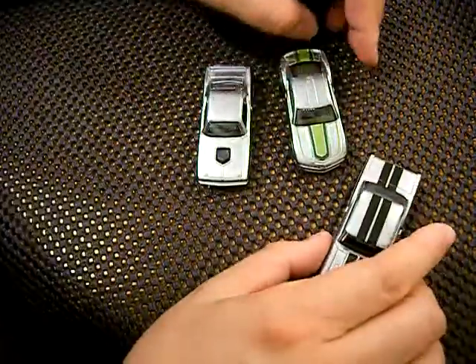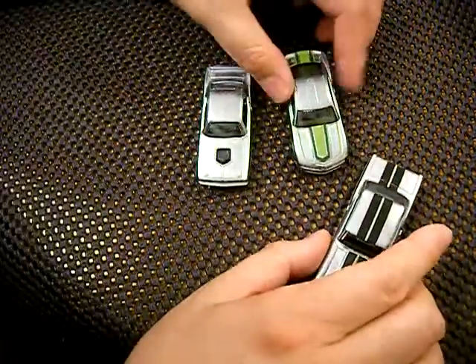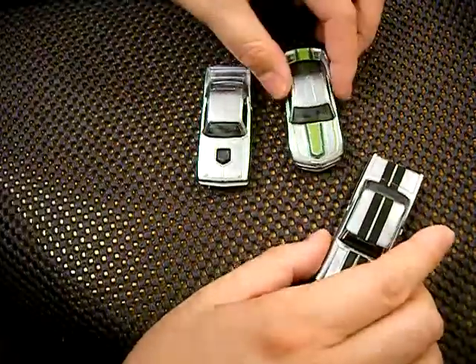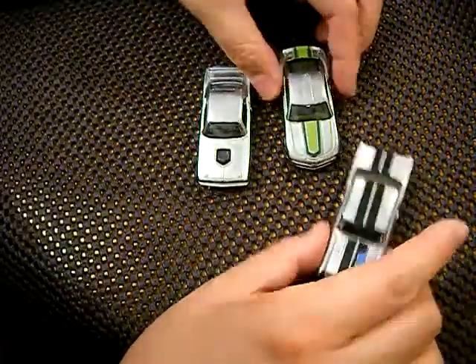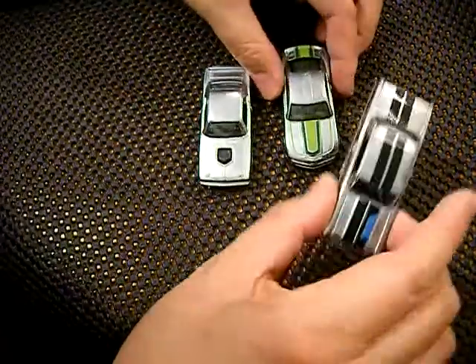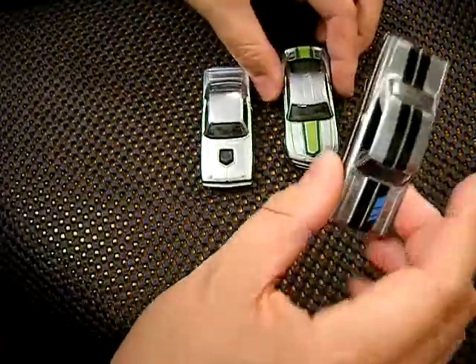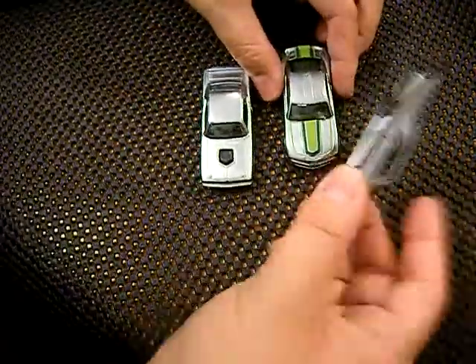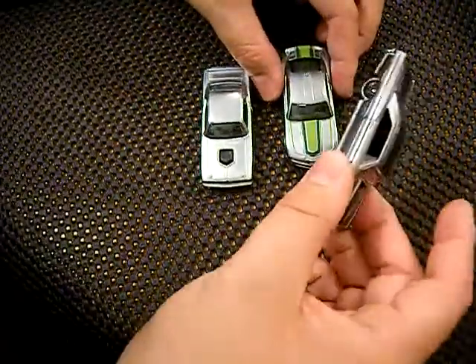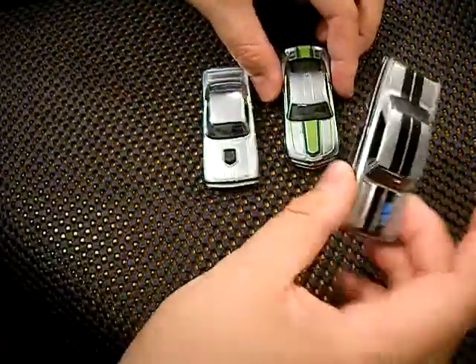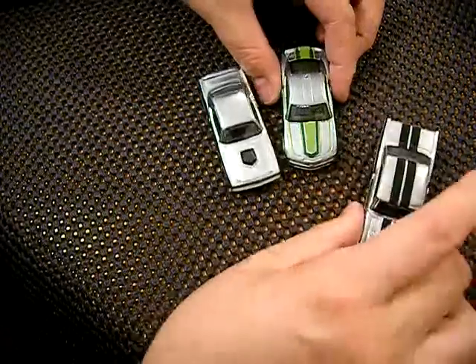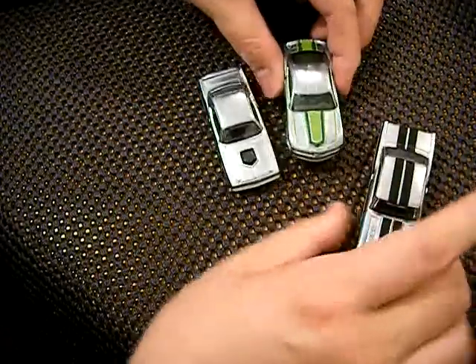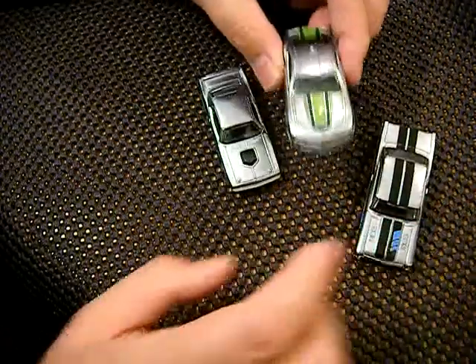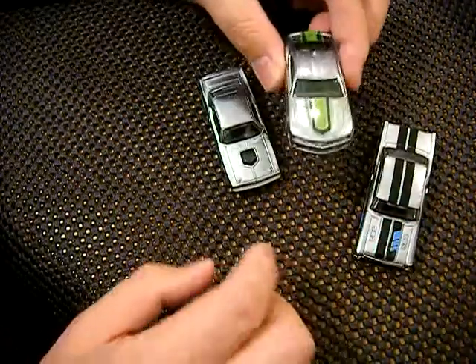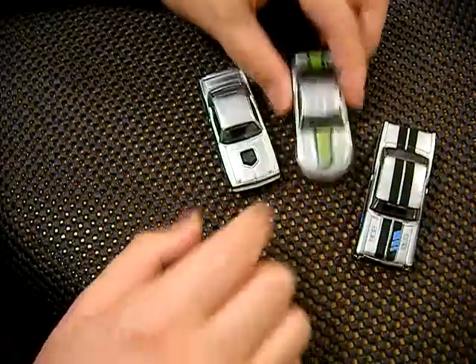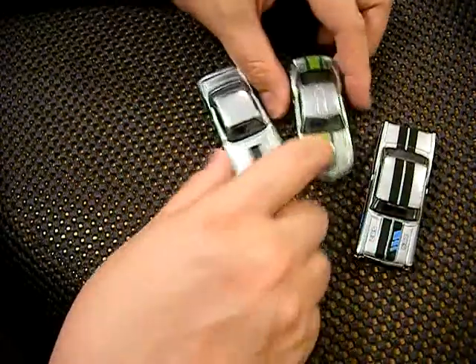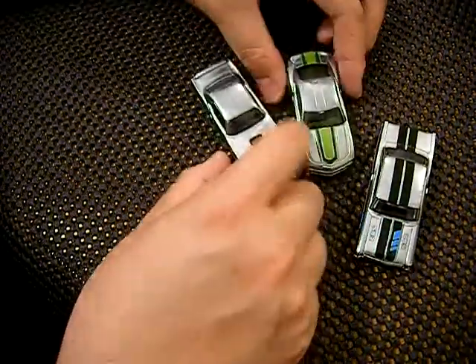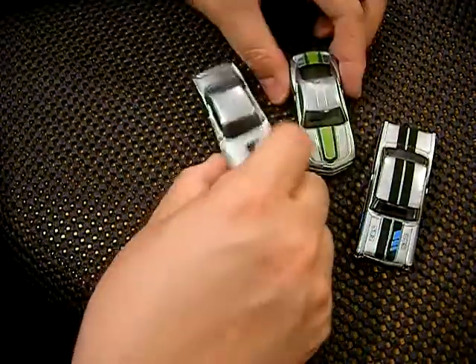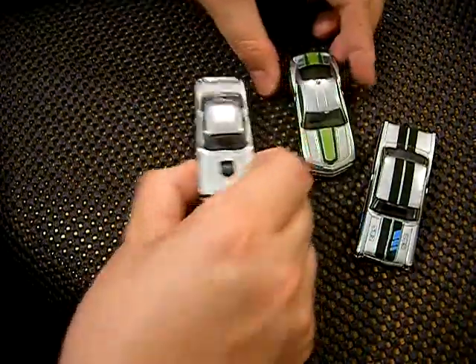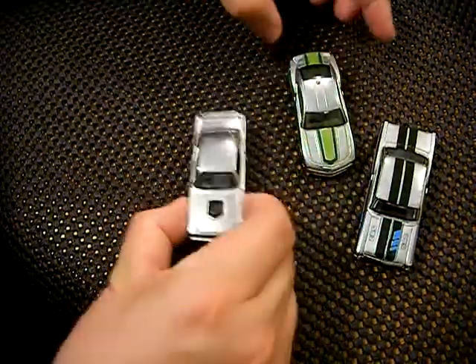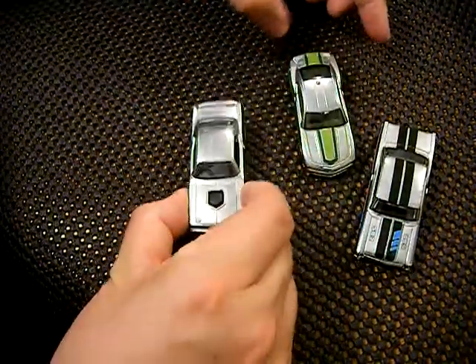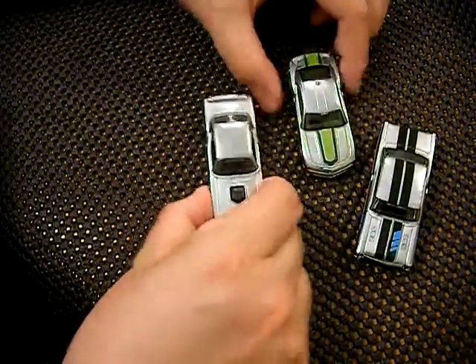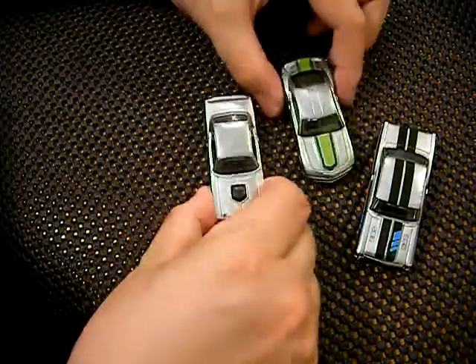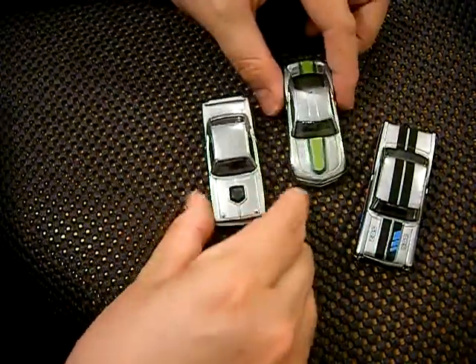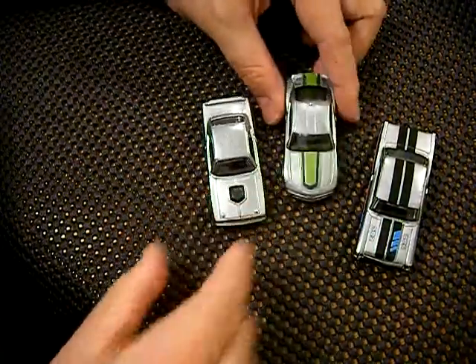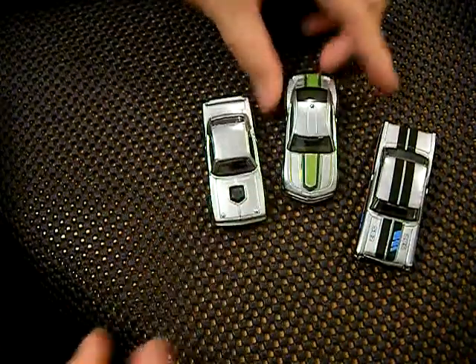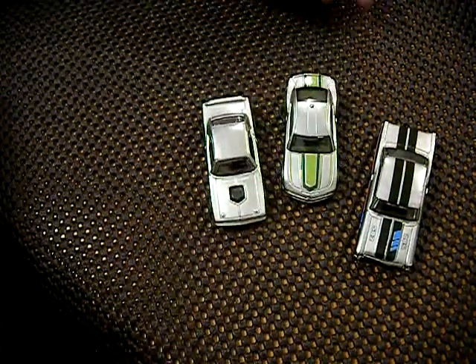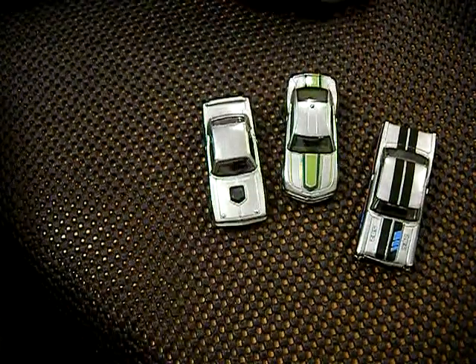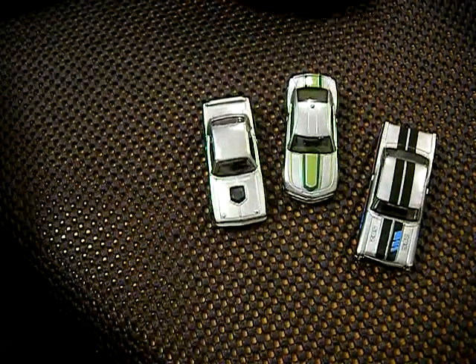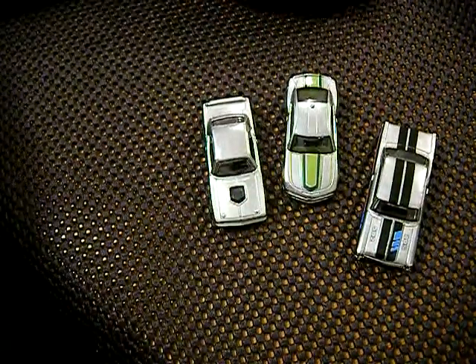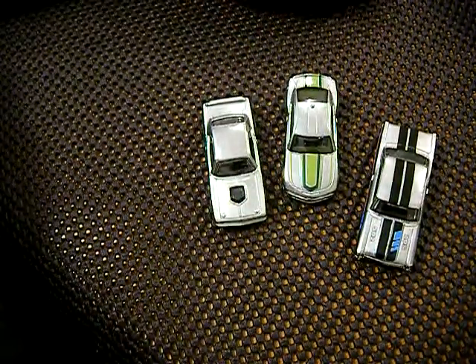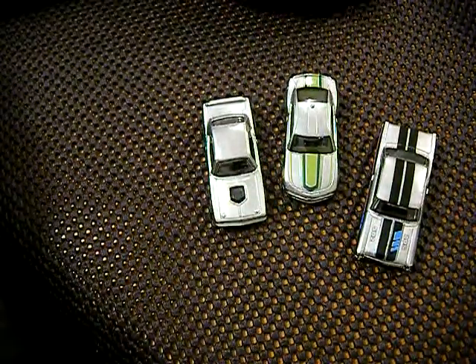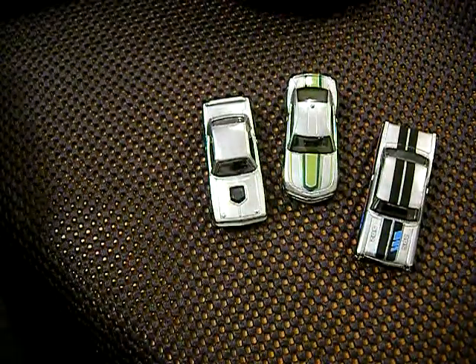So that's the Nova, Camaro, and Cuda — three awesome cars, the first three that I've unboxed for this channel.